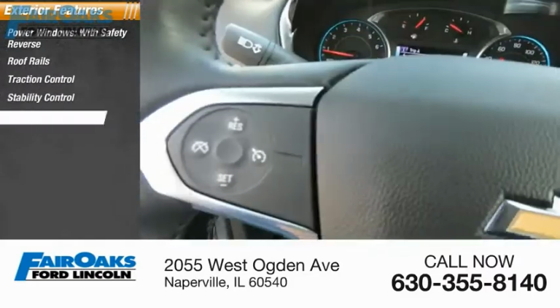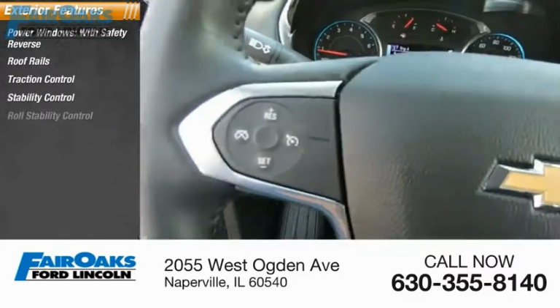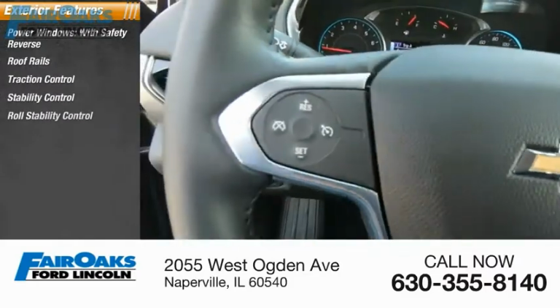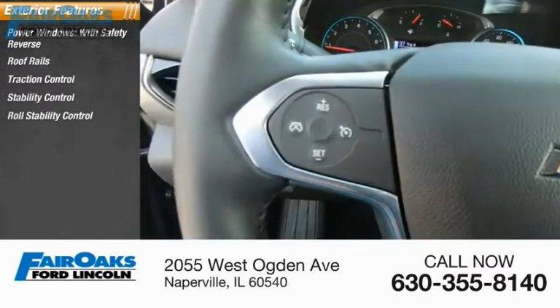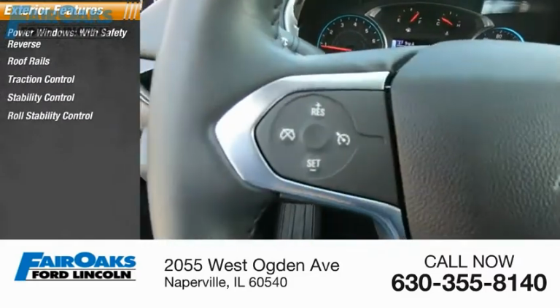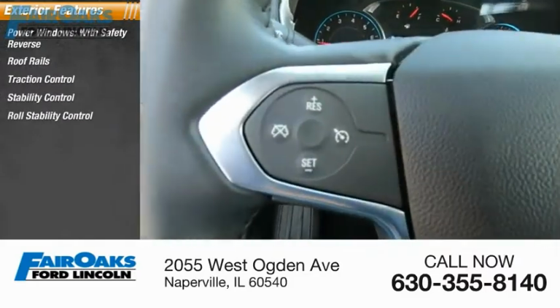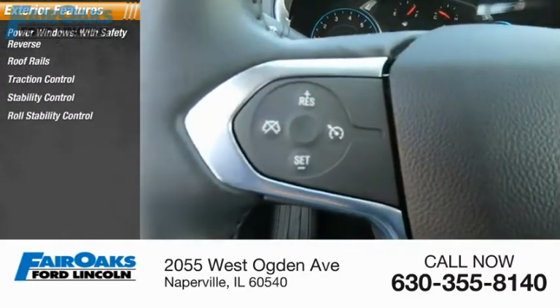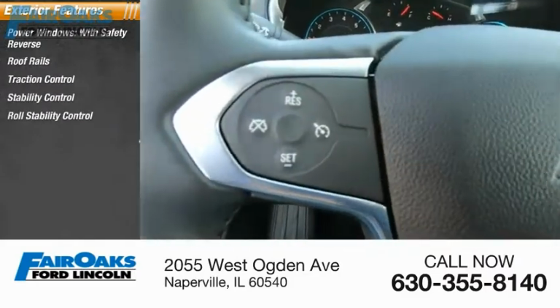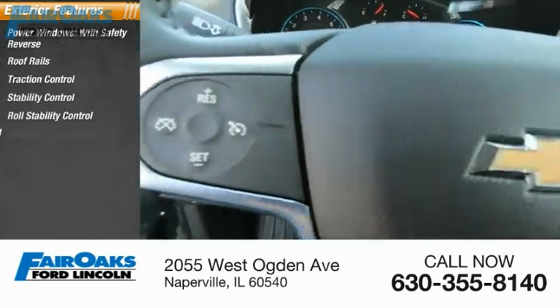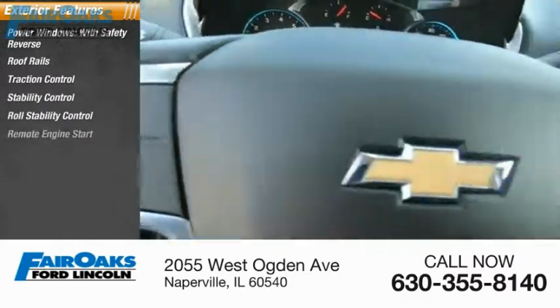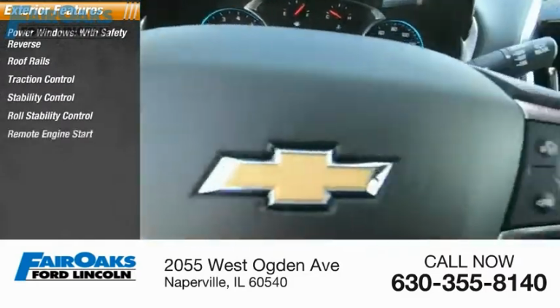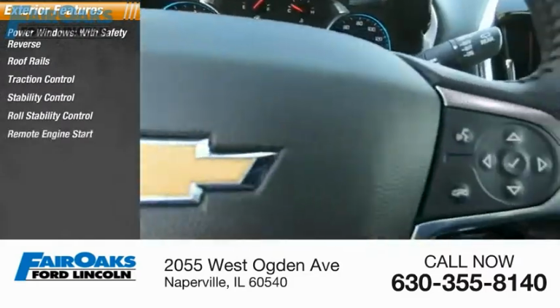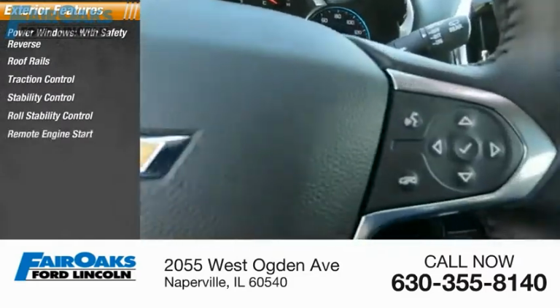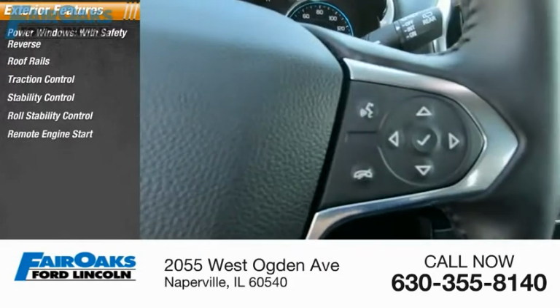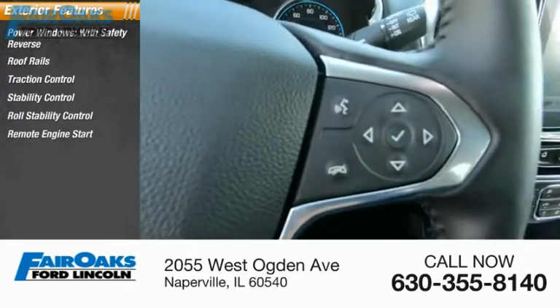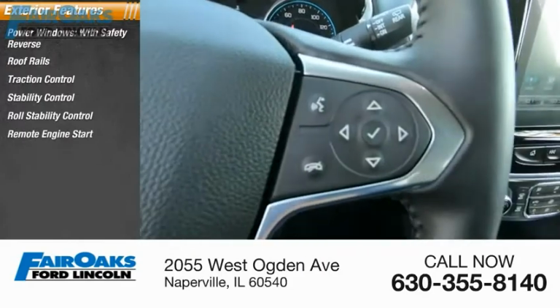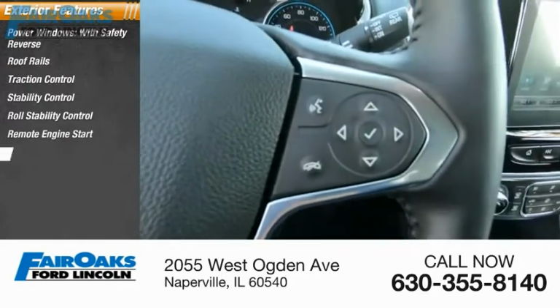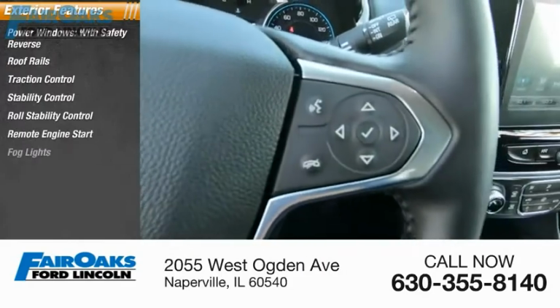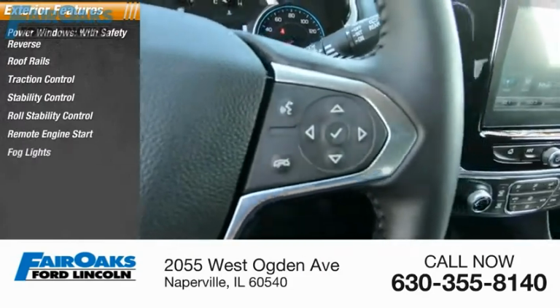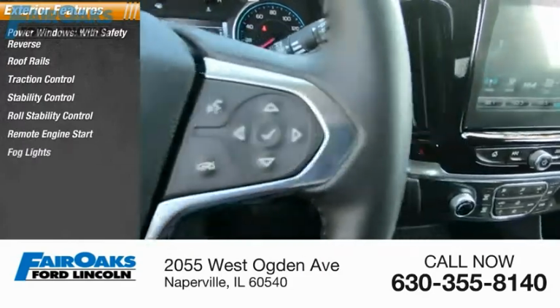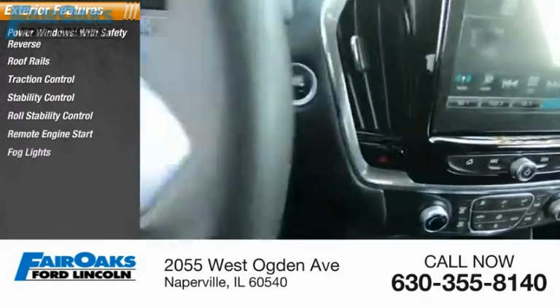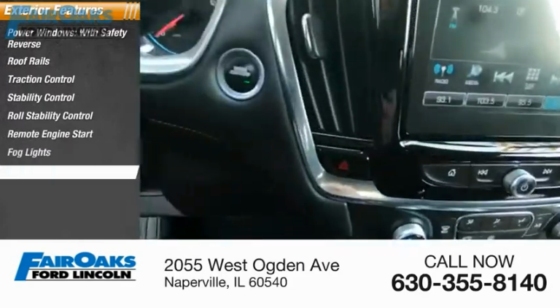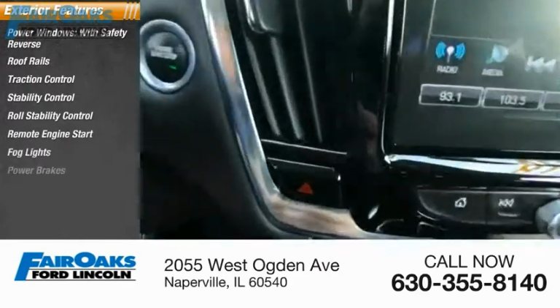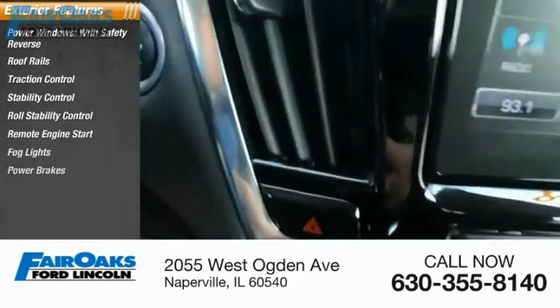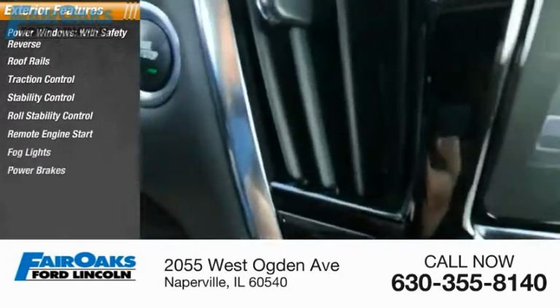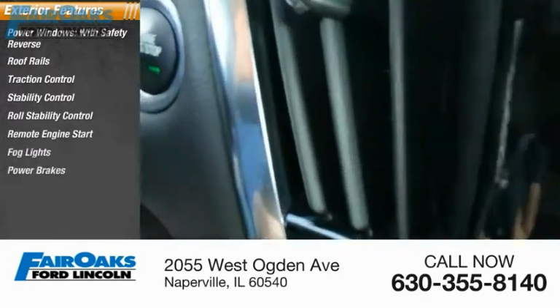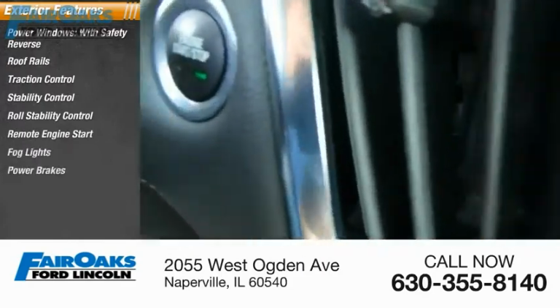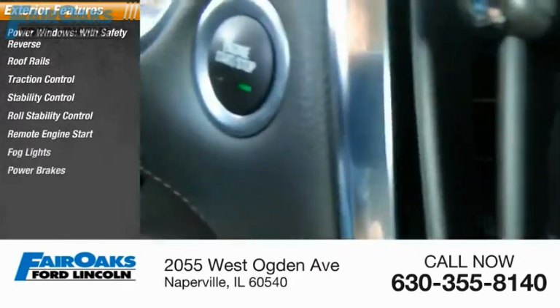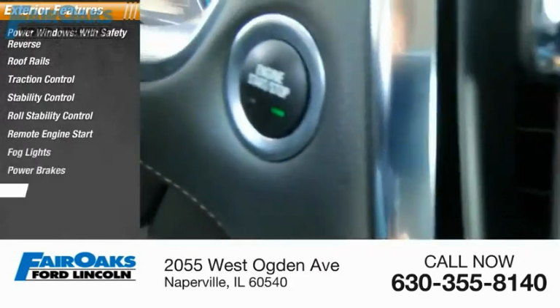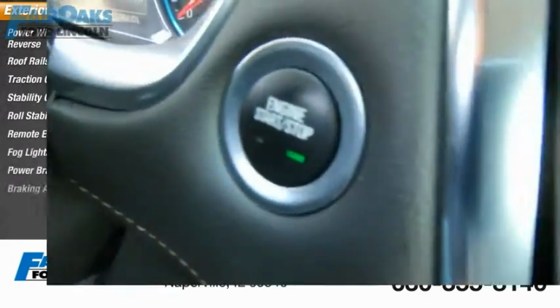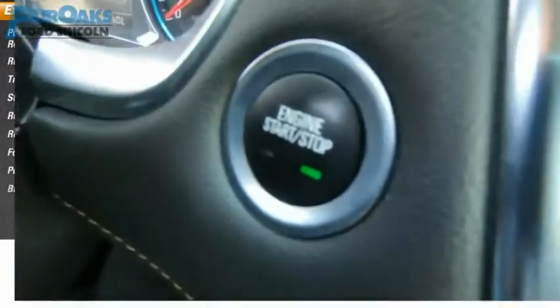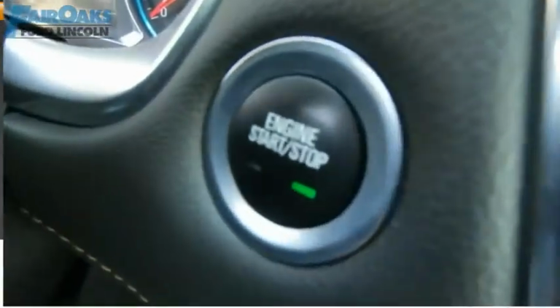Roll stability control, remote engine start, fog lights, power brakes, and braking assist.